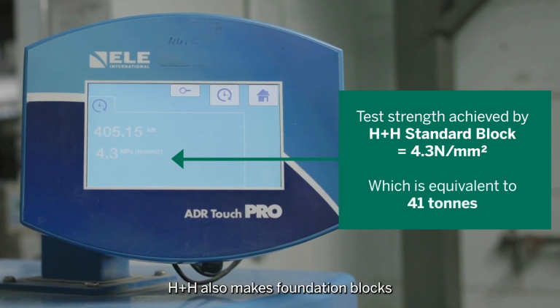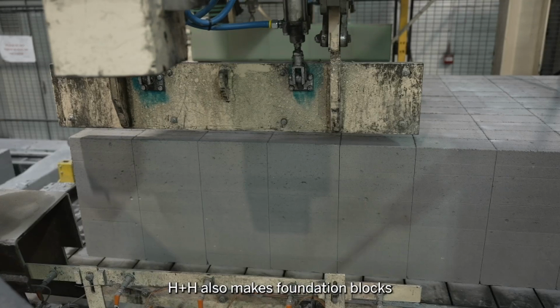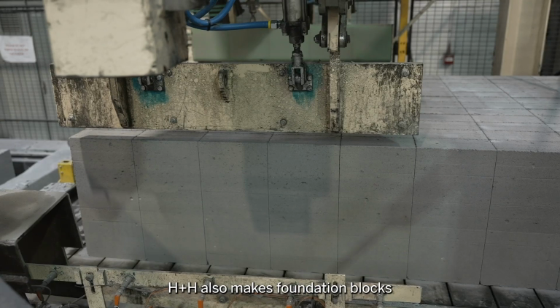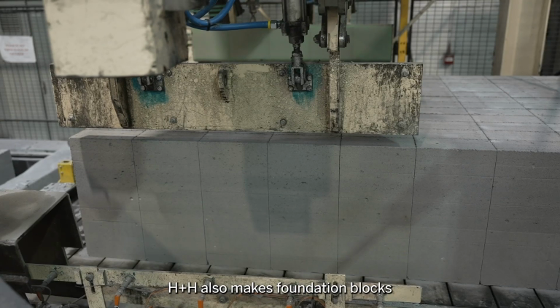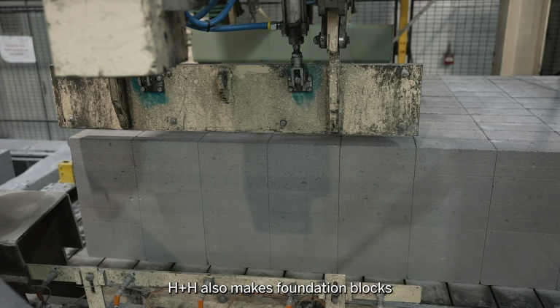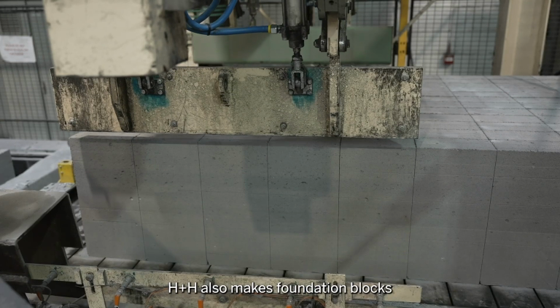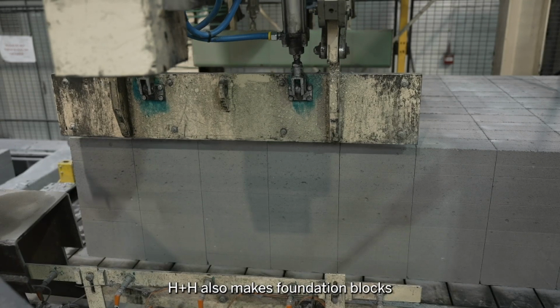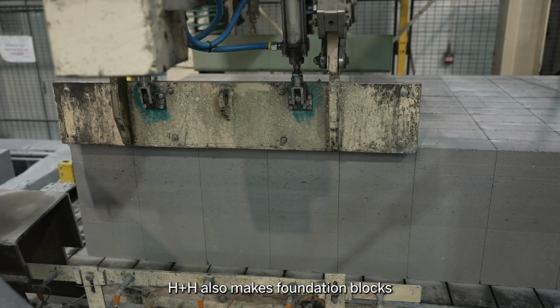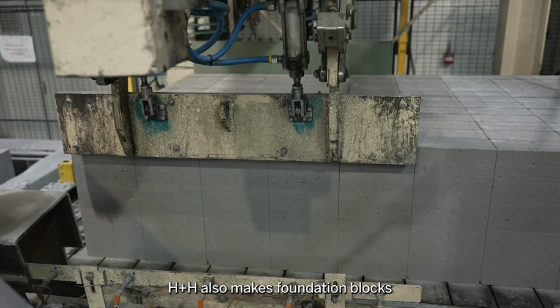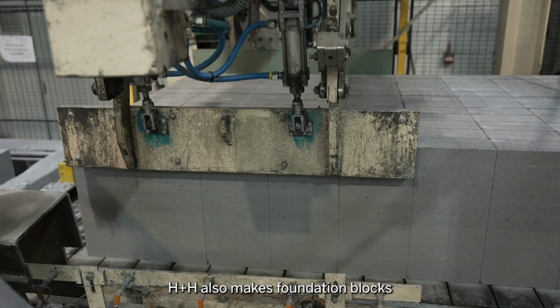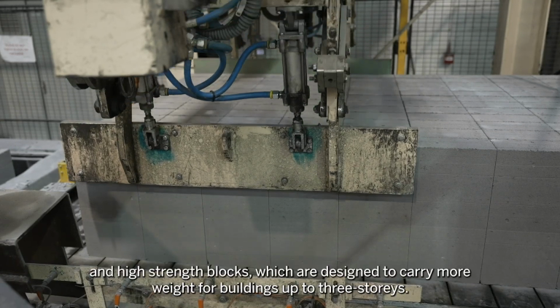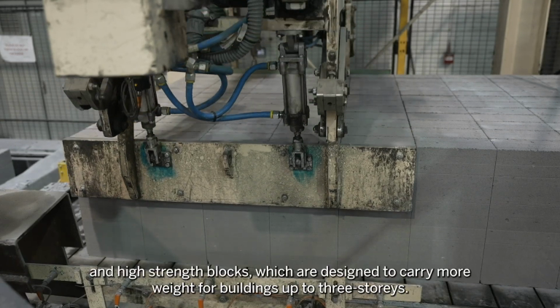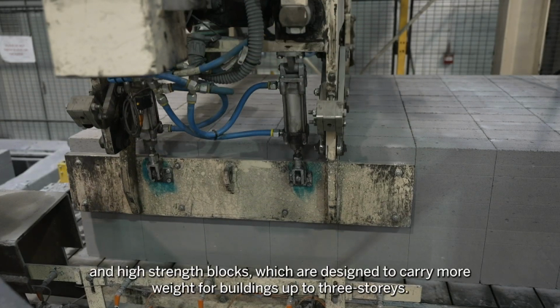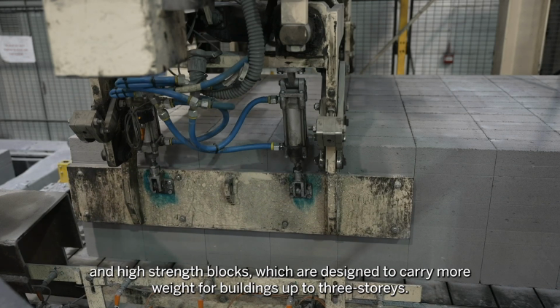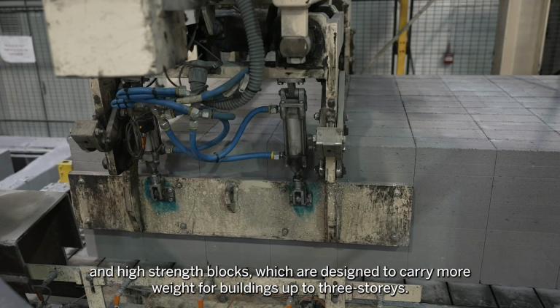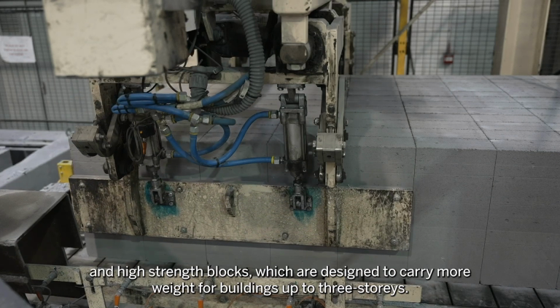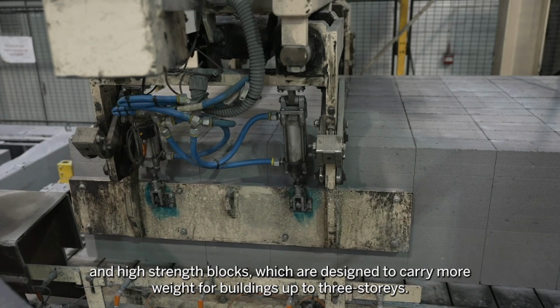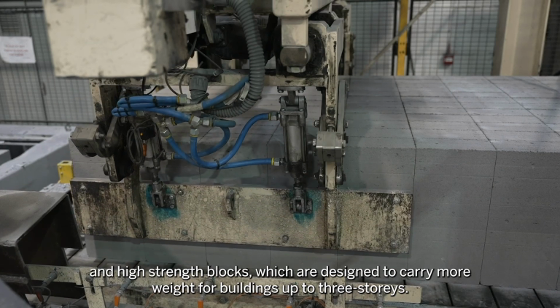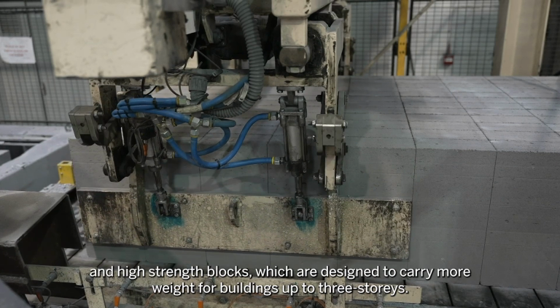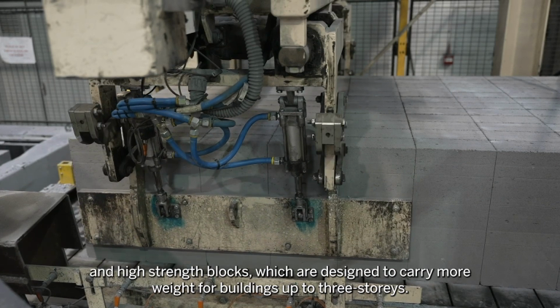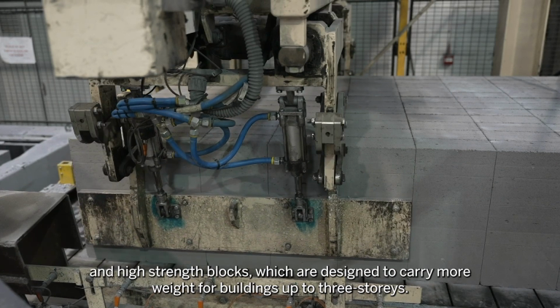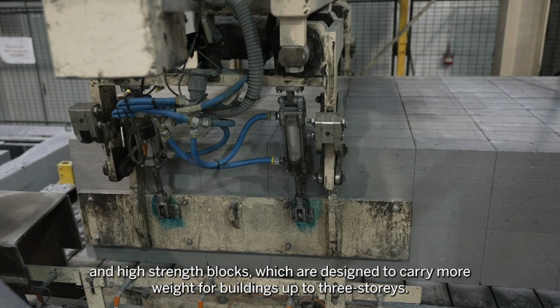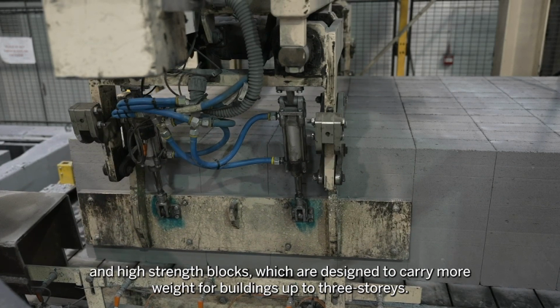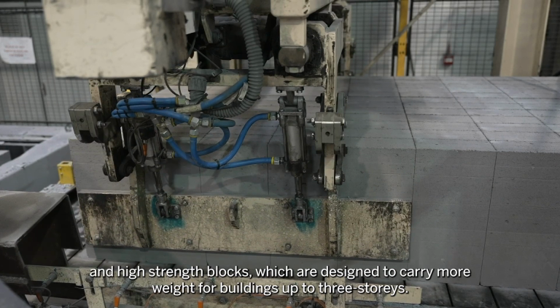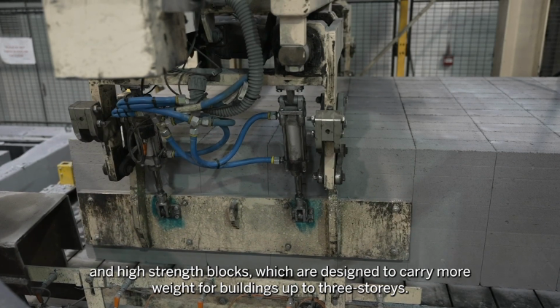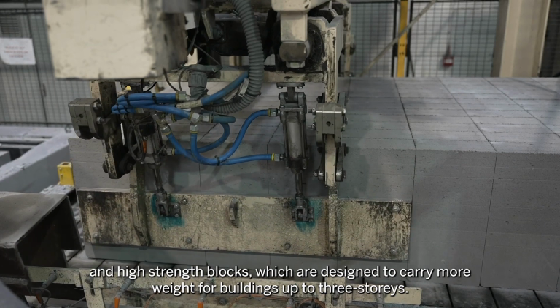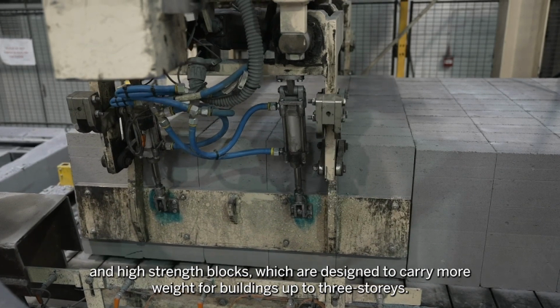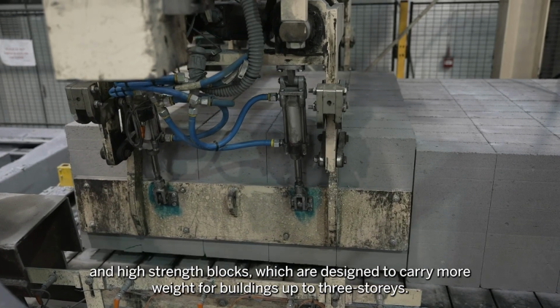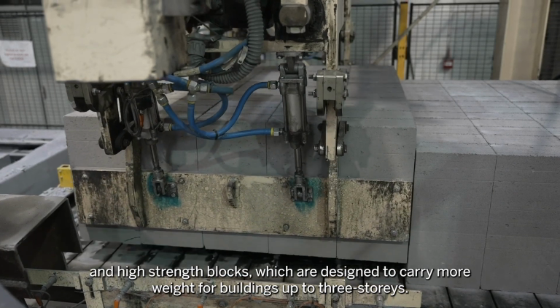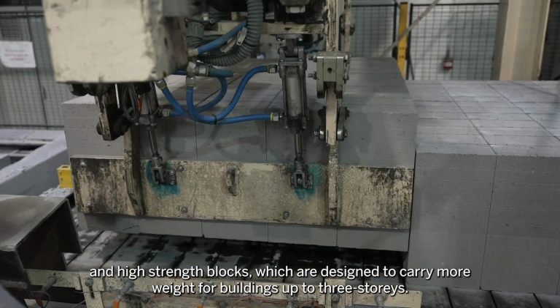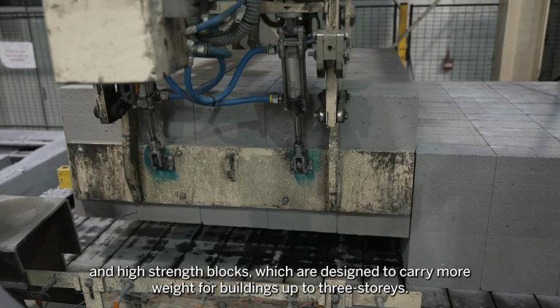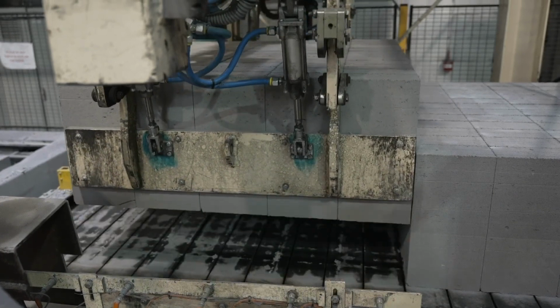HBASH also makes foundation blocks and high-strength blocks which are designed to carry more weight for buildings up to three storeys.